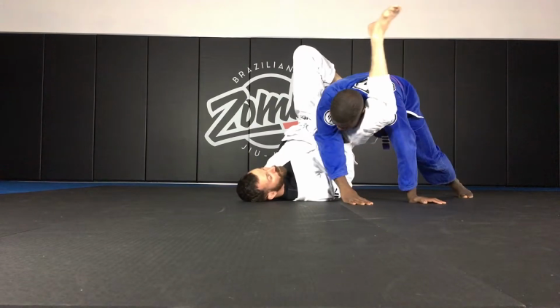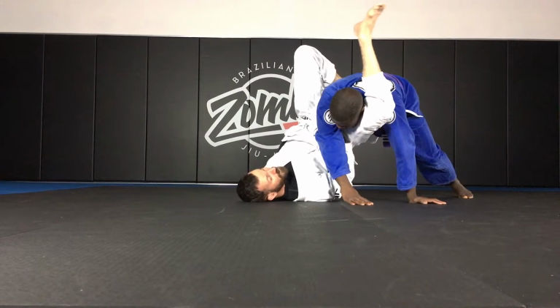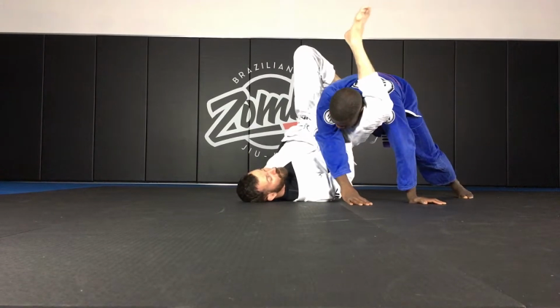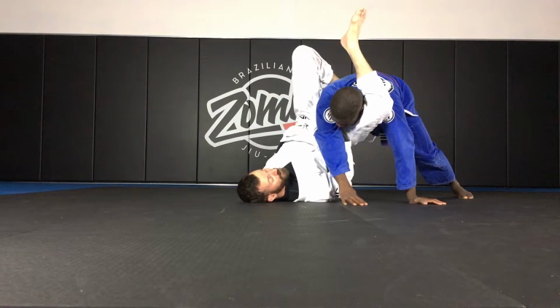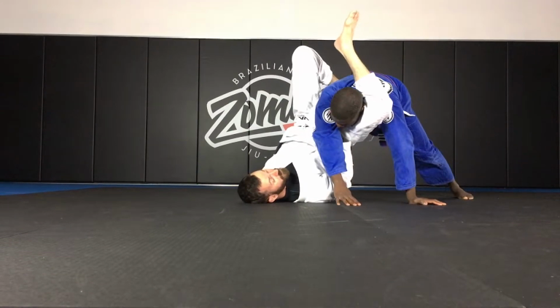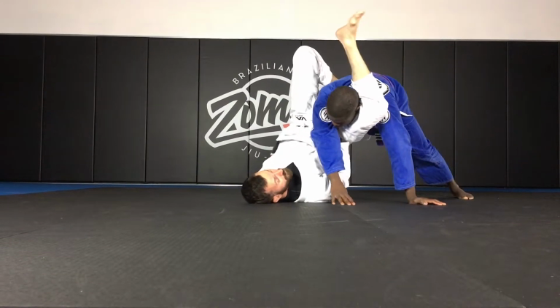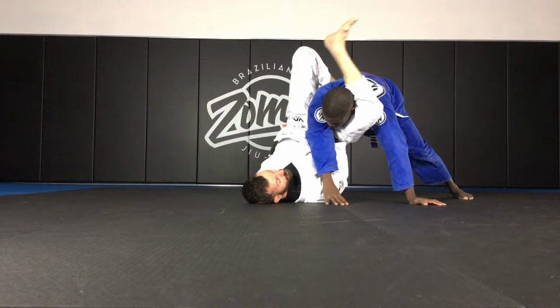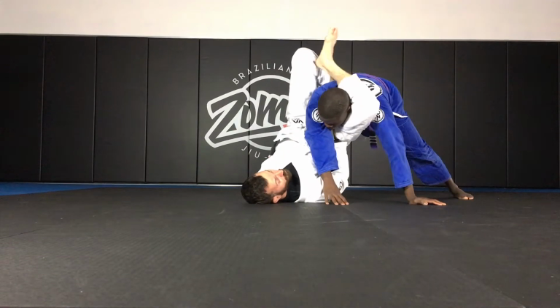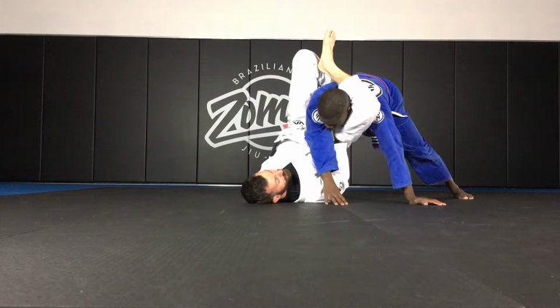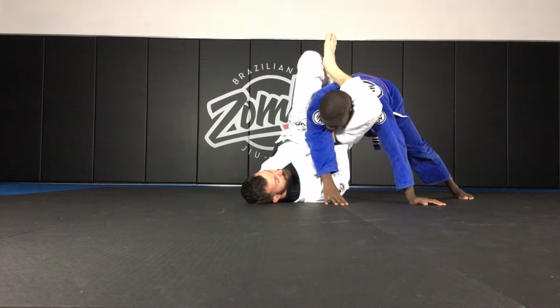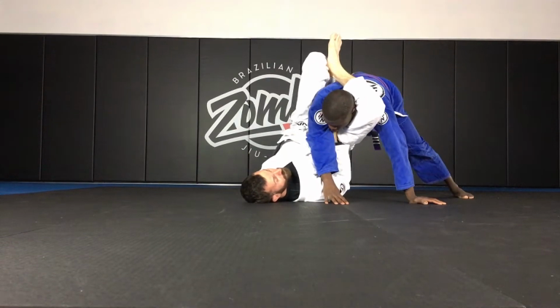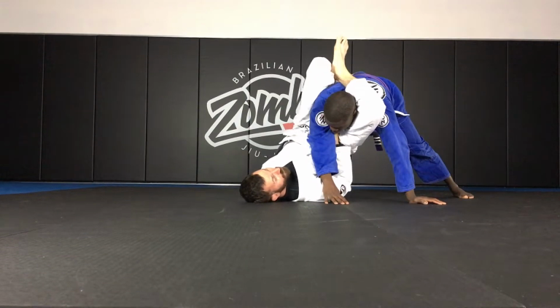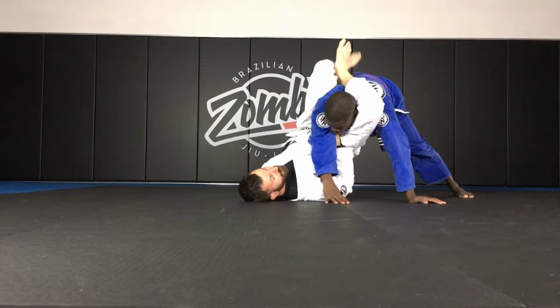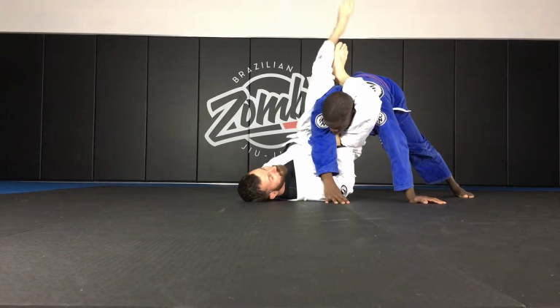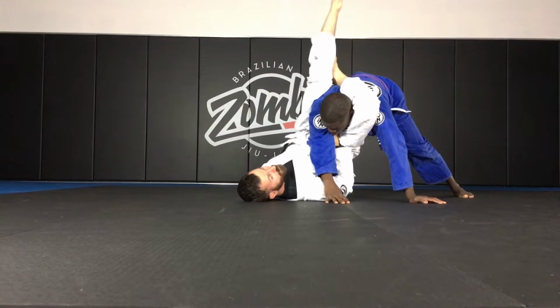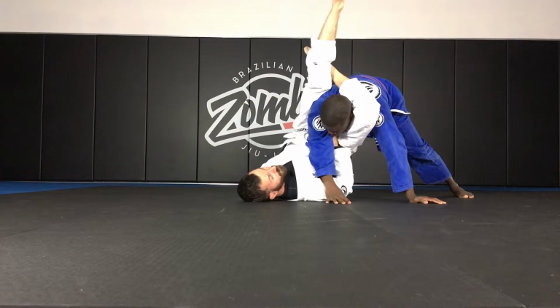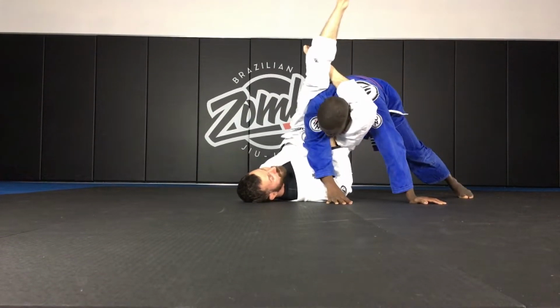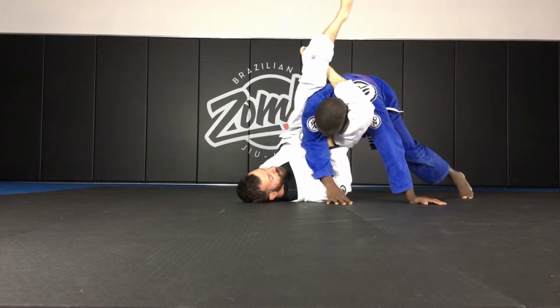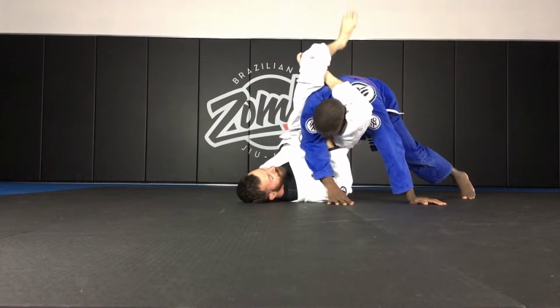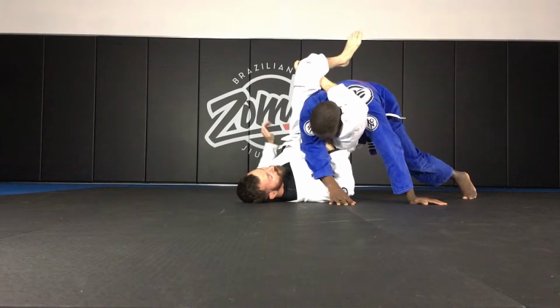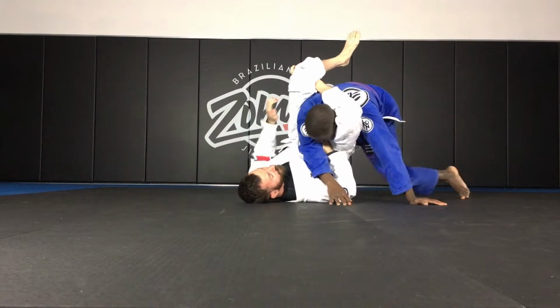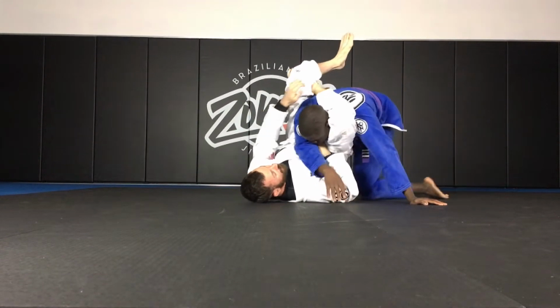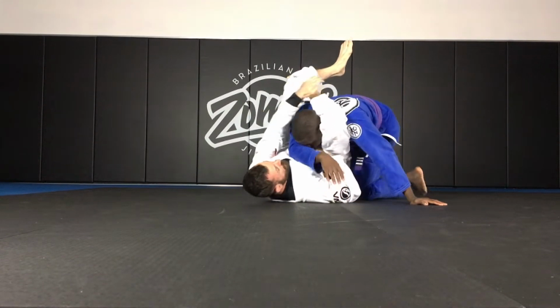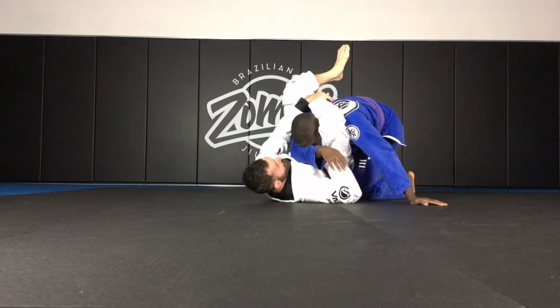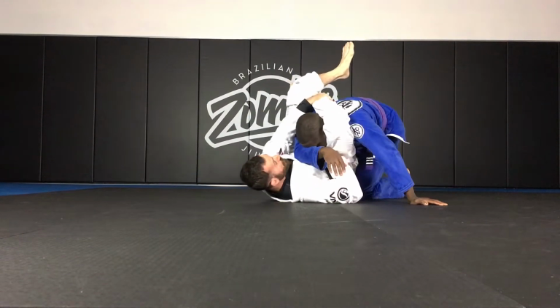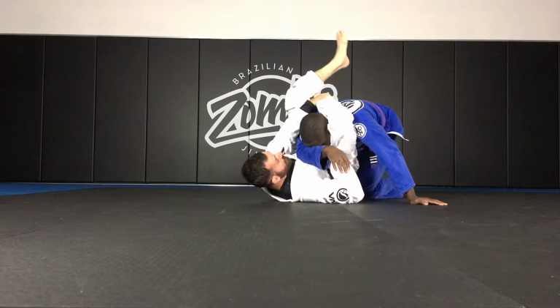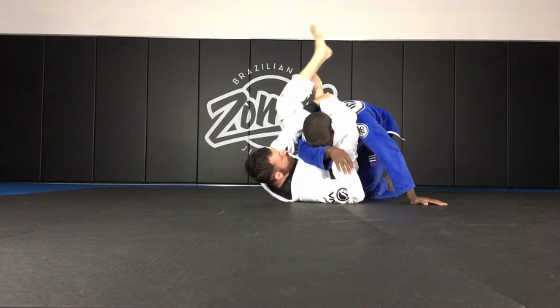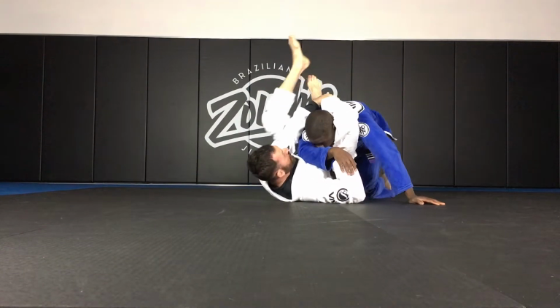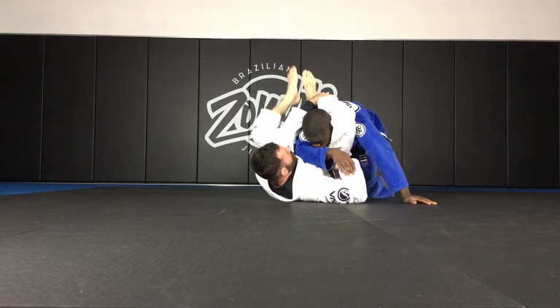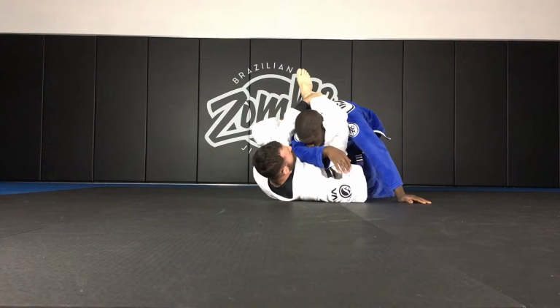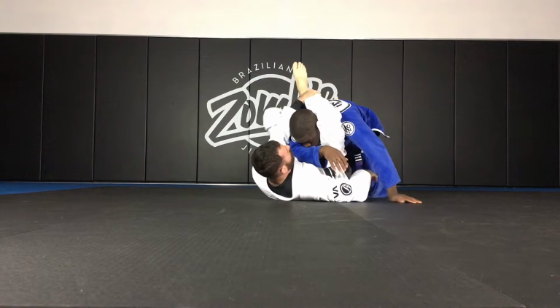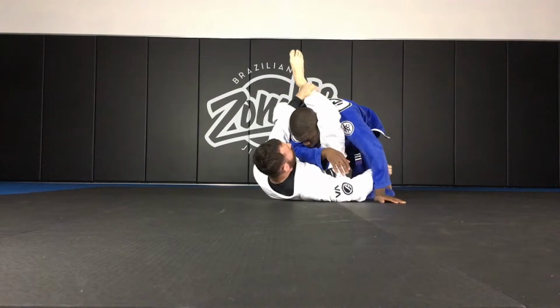Notice how my hips come all the way up. From here, we can lock and just adjust the triangle as normal.